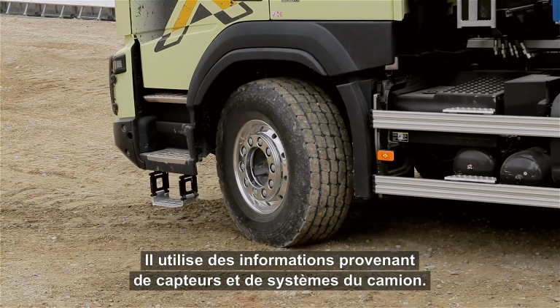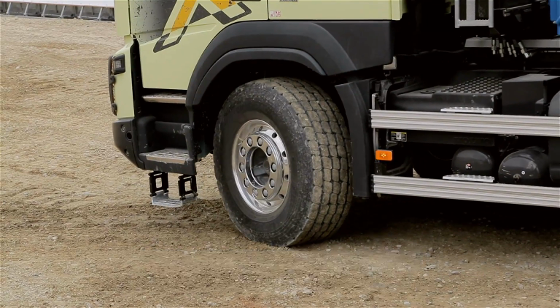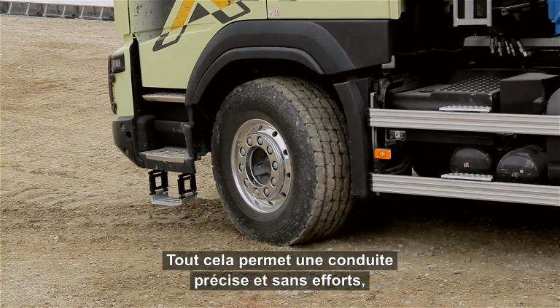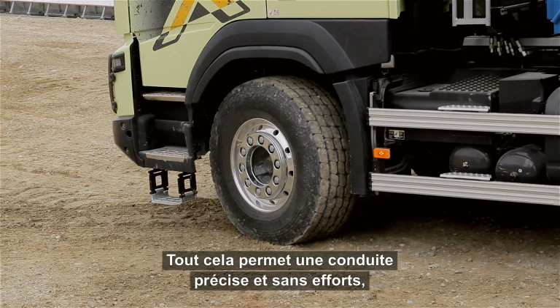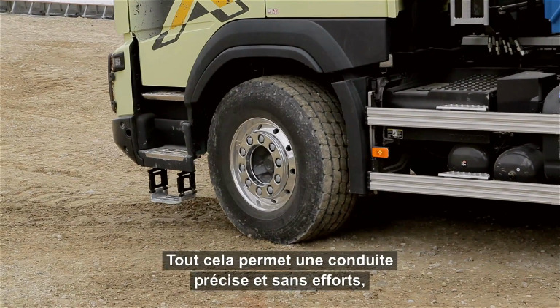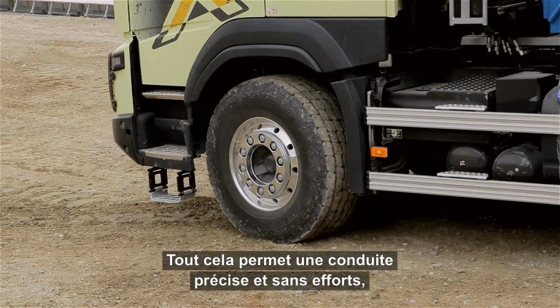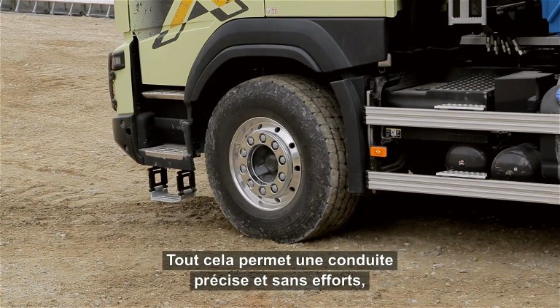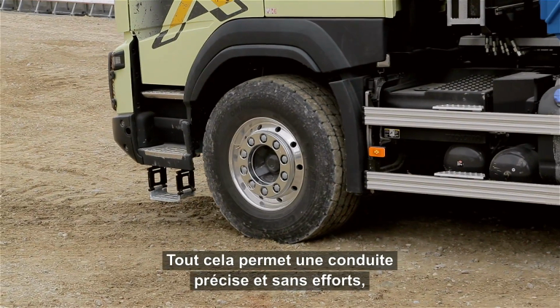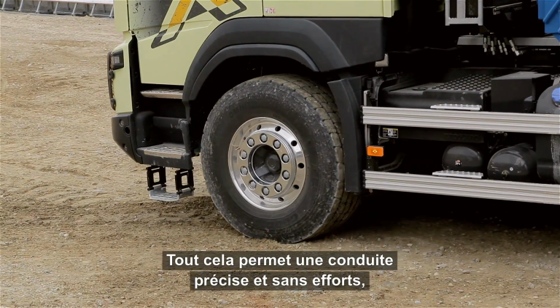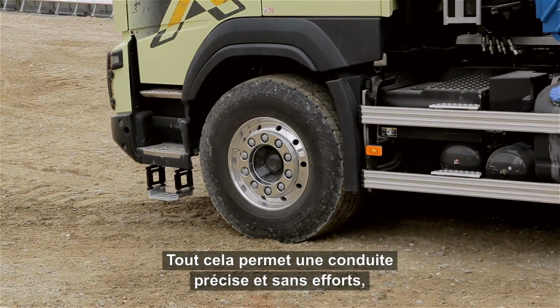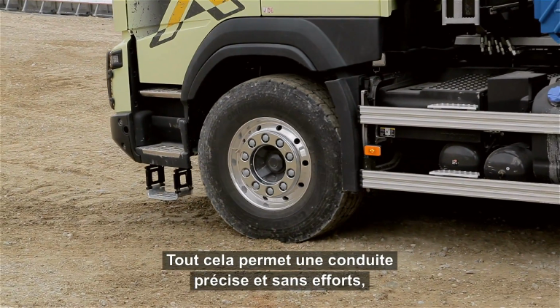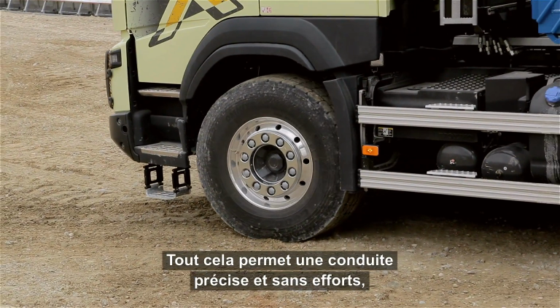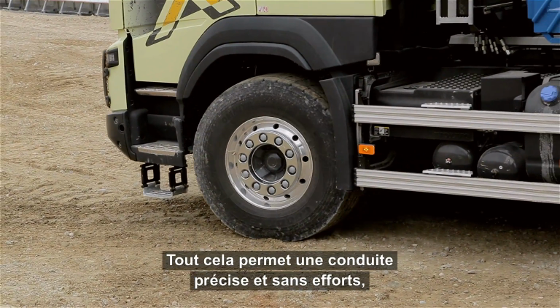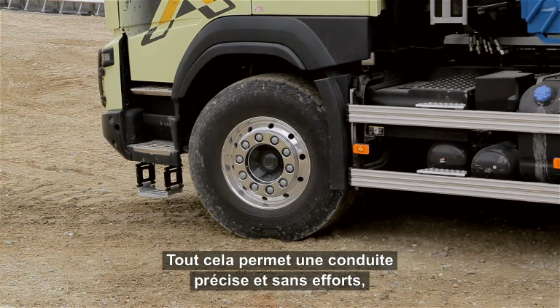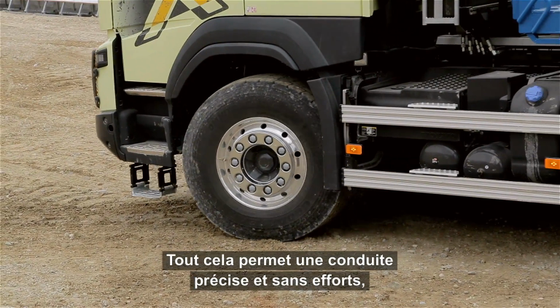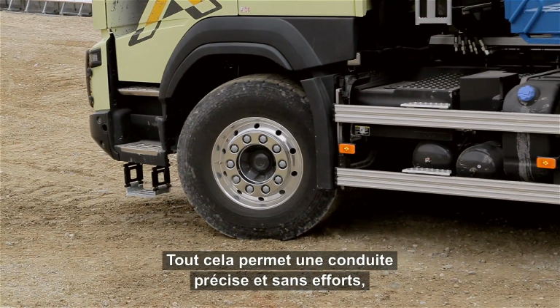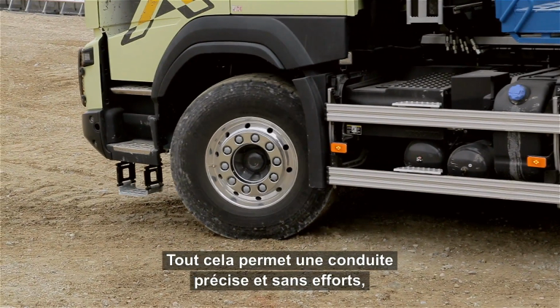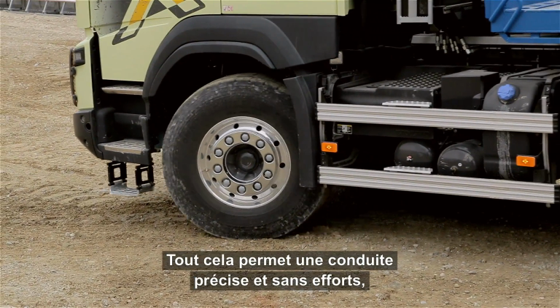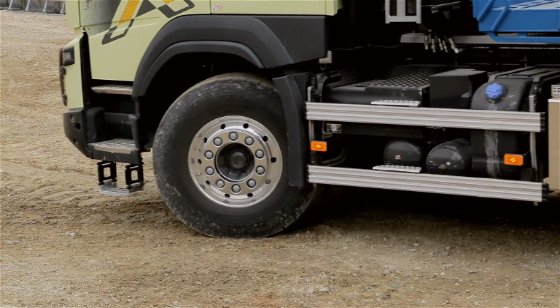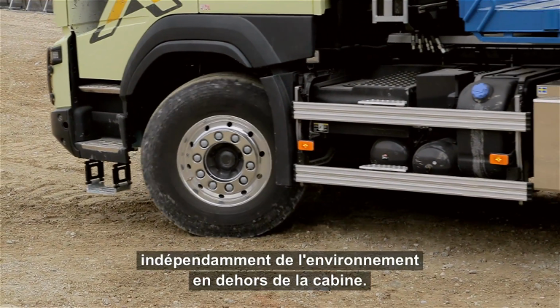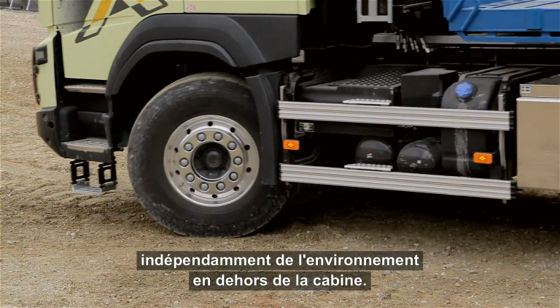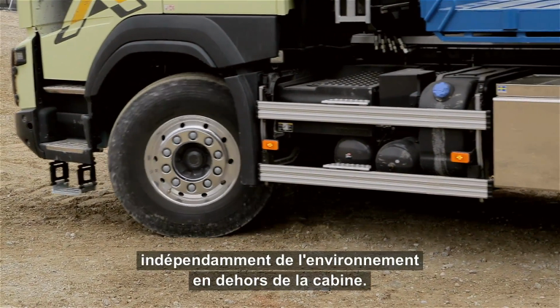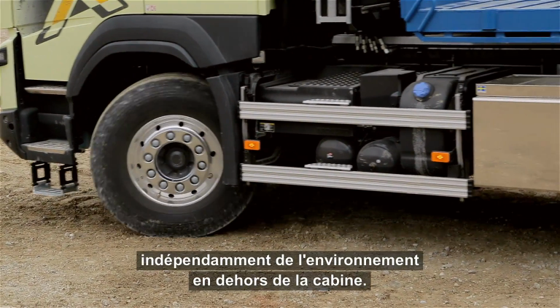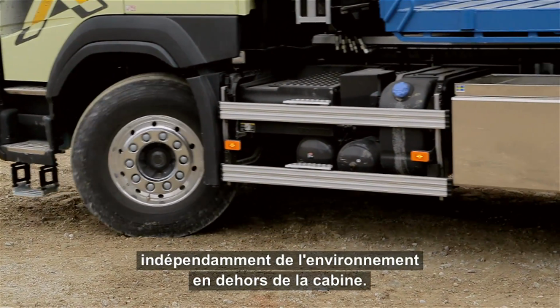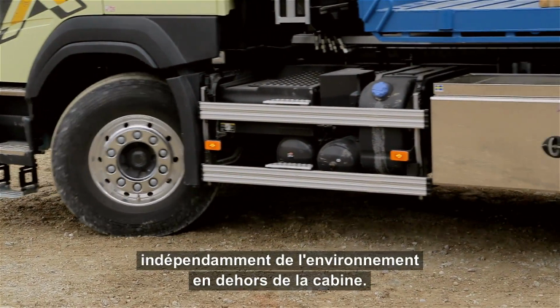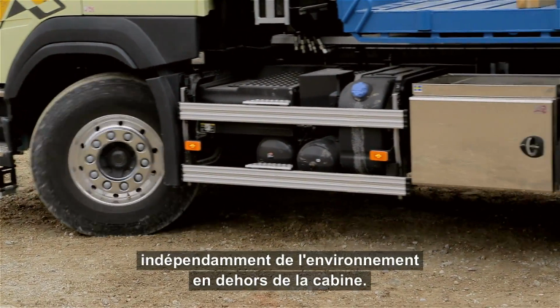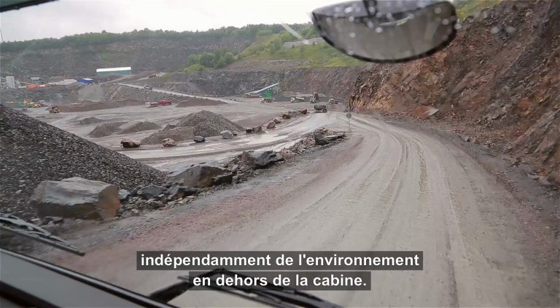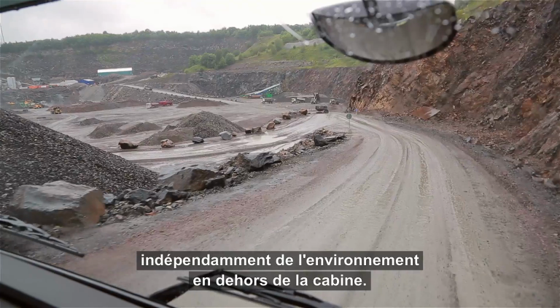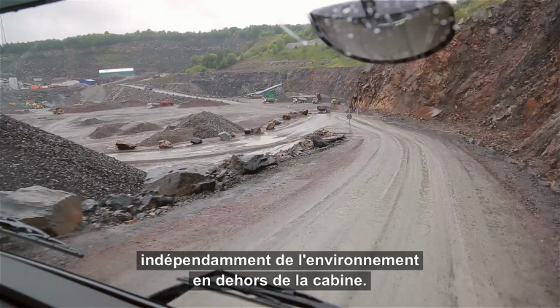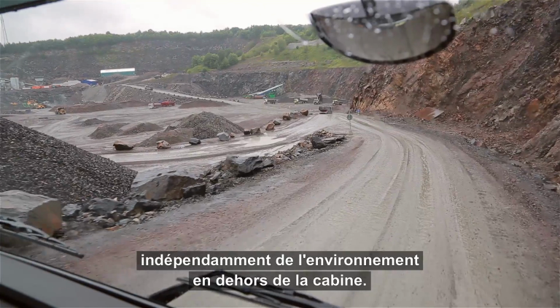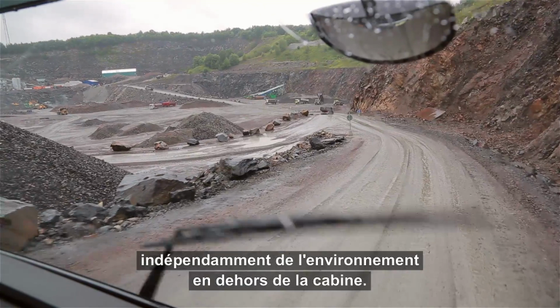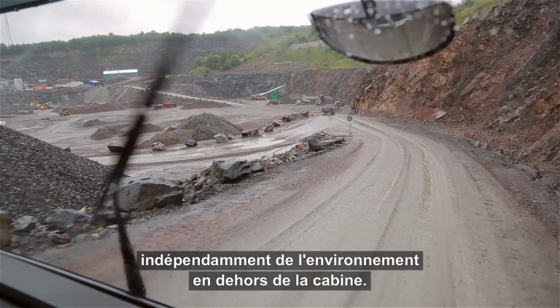The result is effortless and precise steering, independent of the world outside the cab.